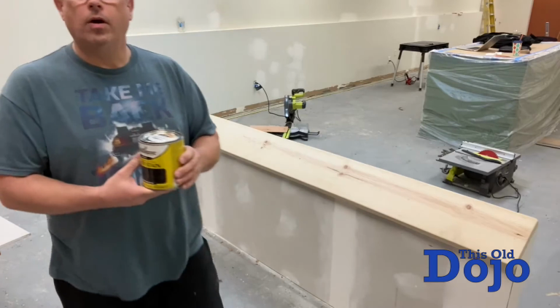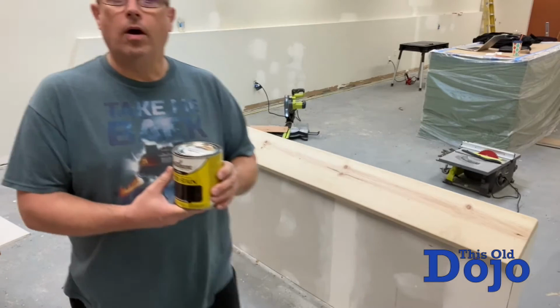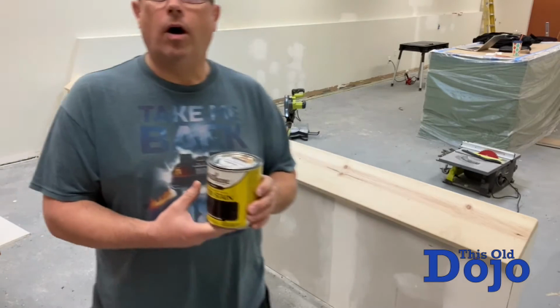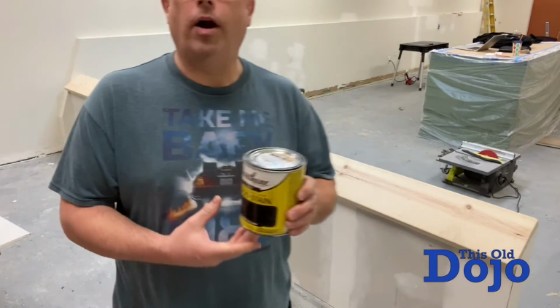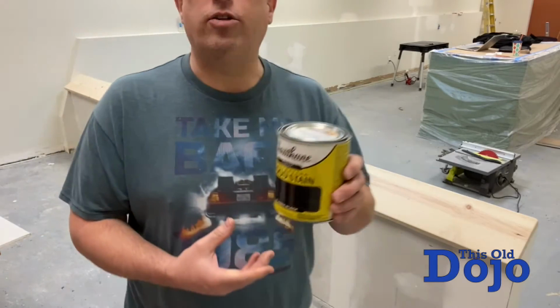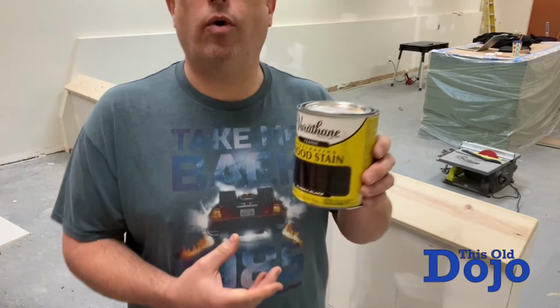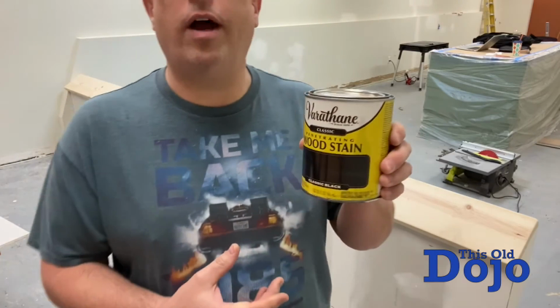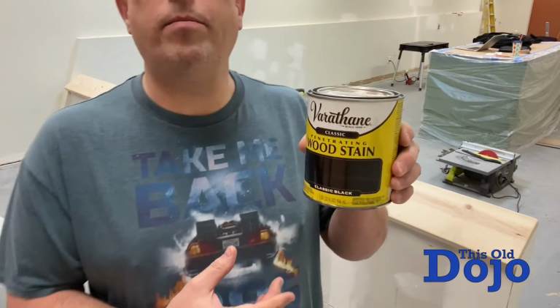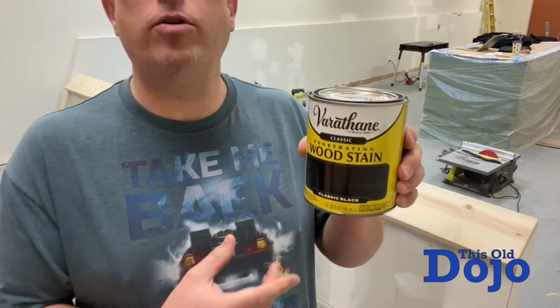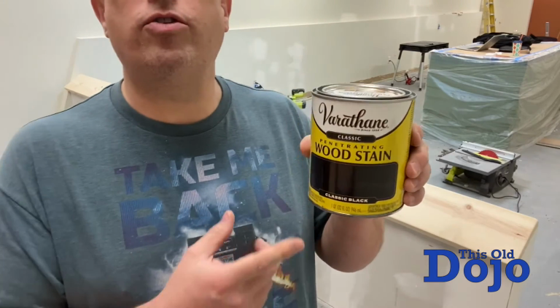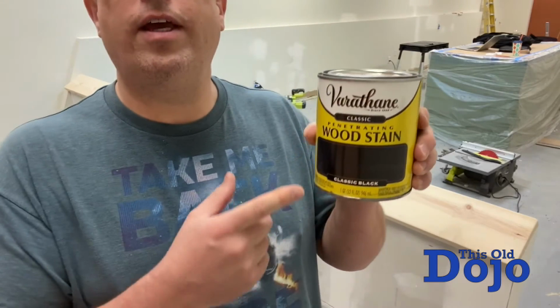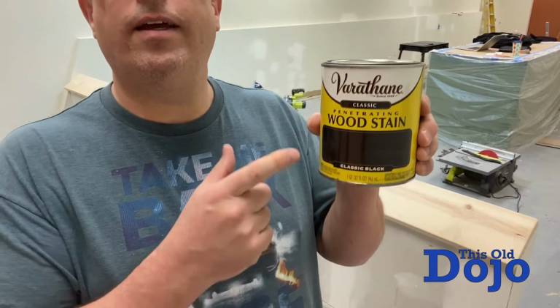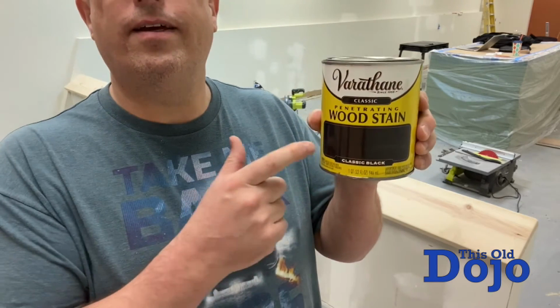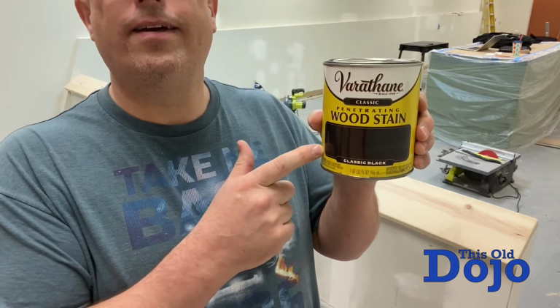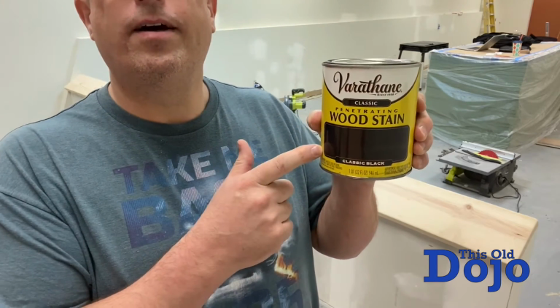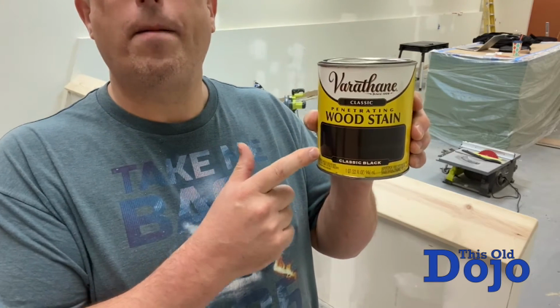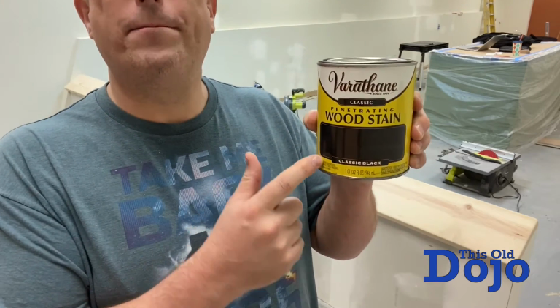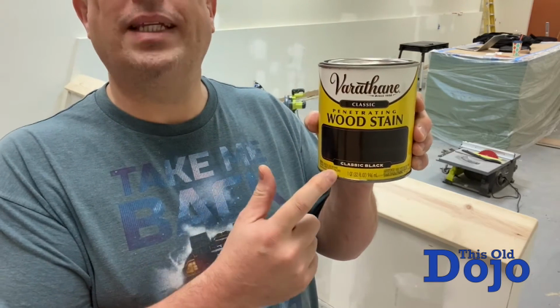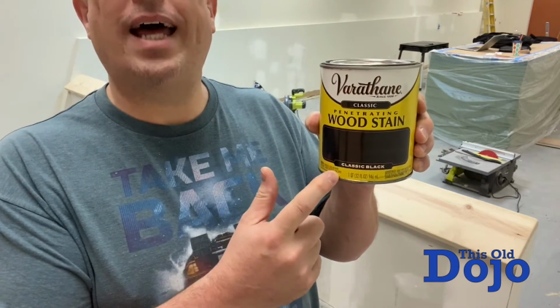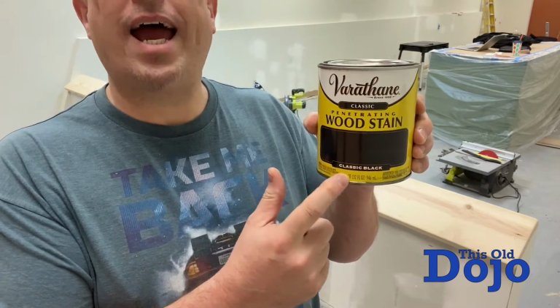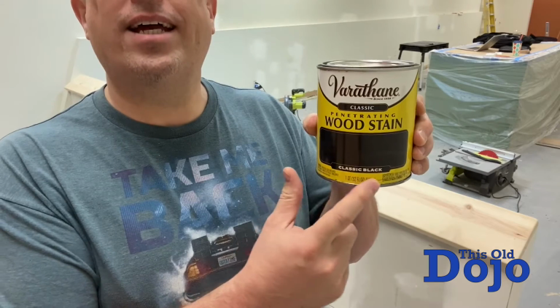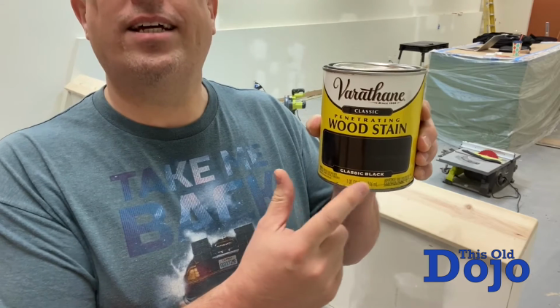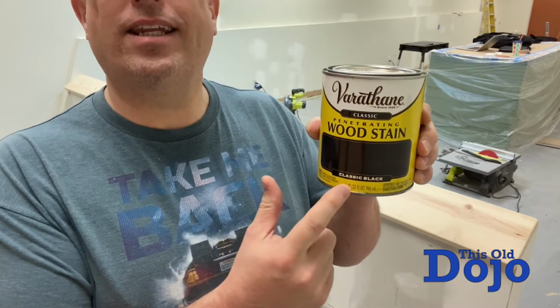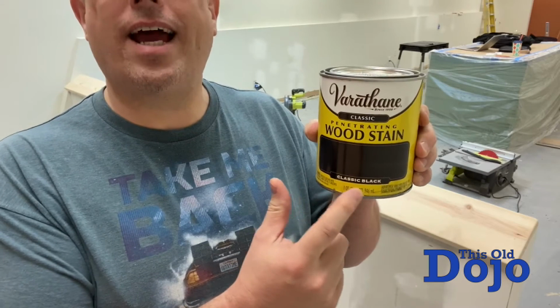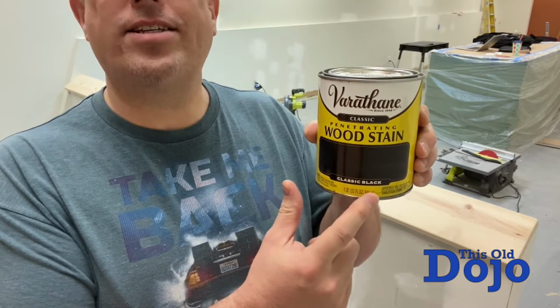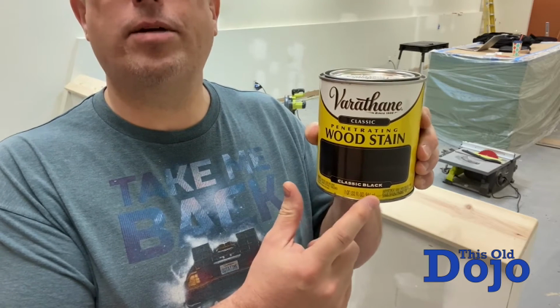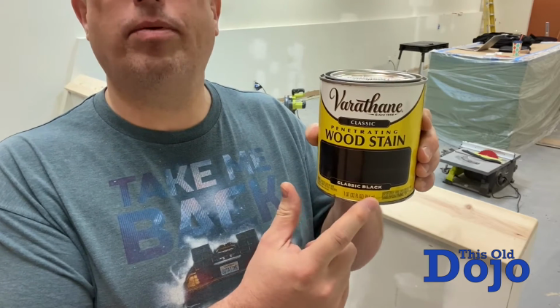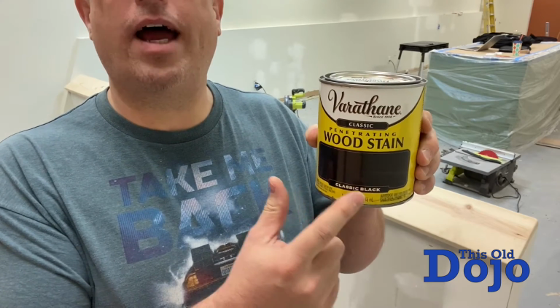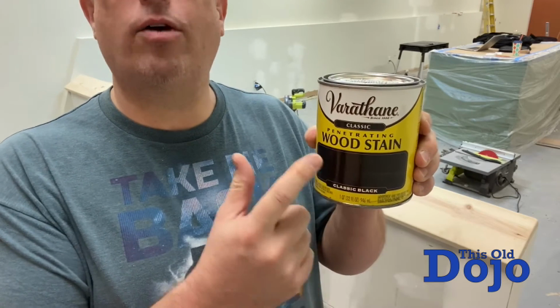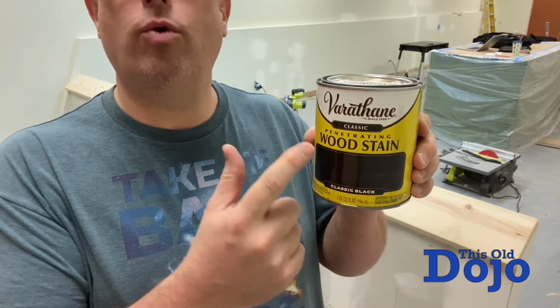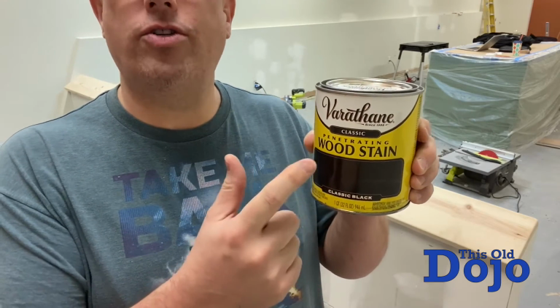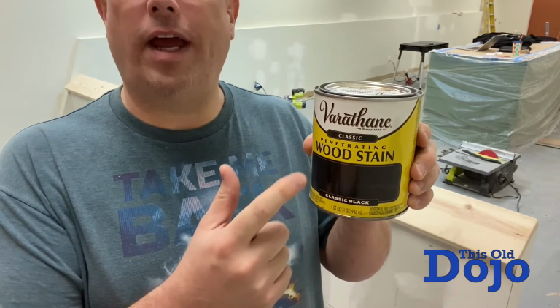All right, so I am using black classic black wood stain.